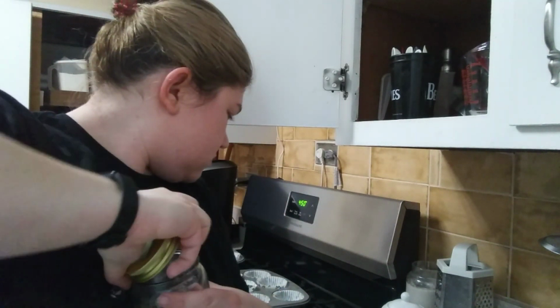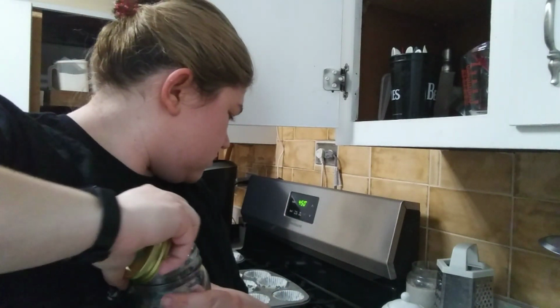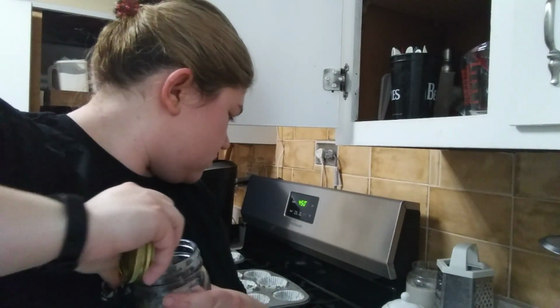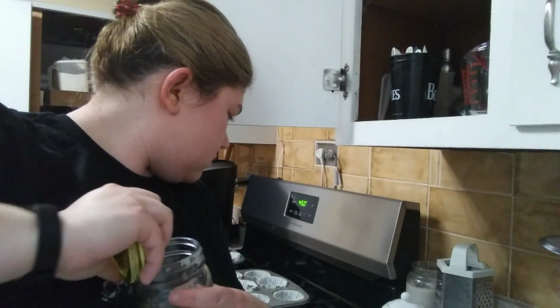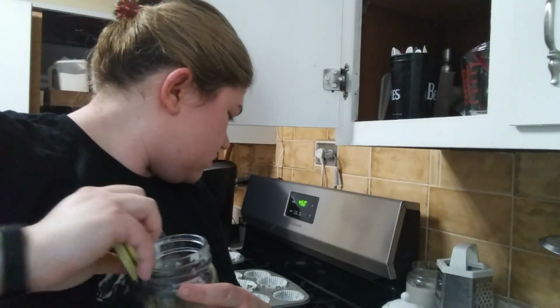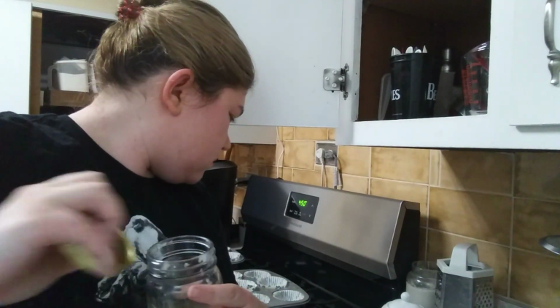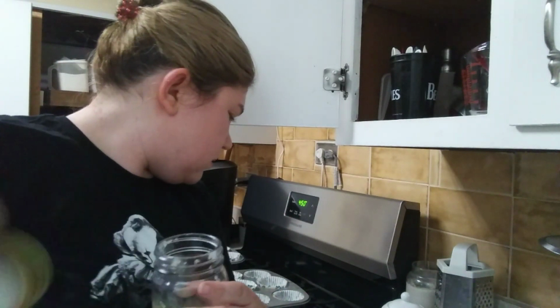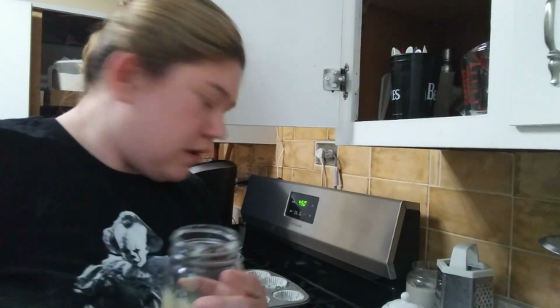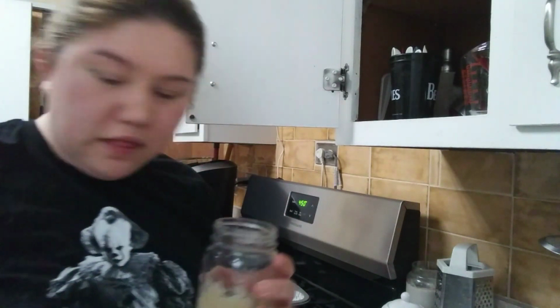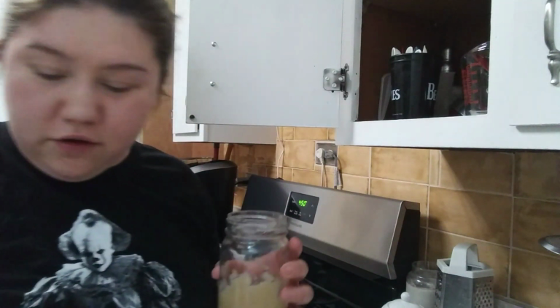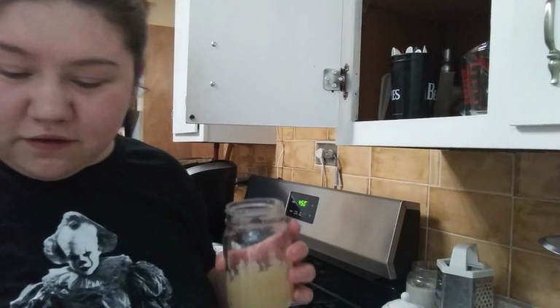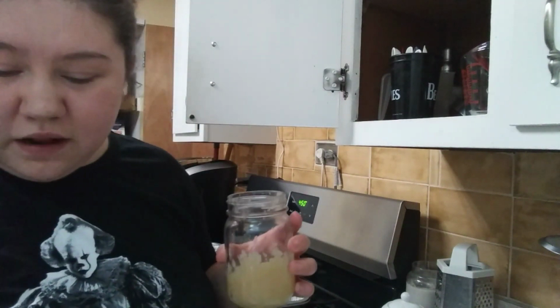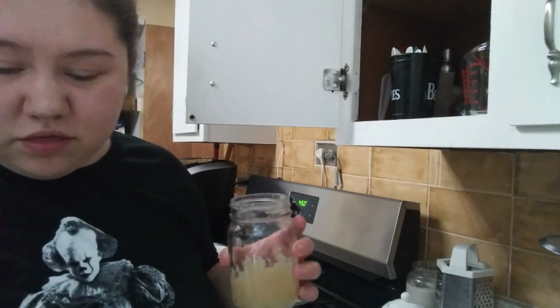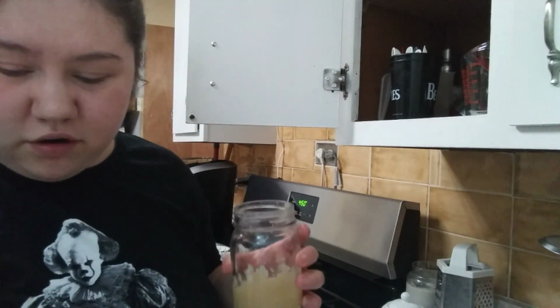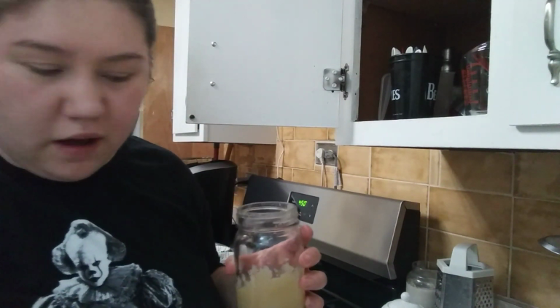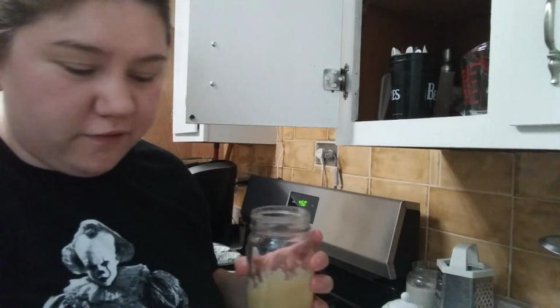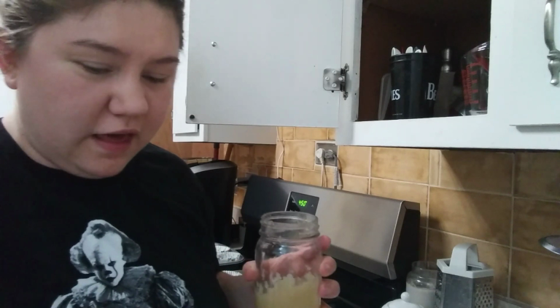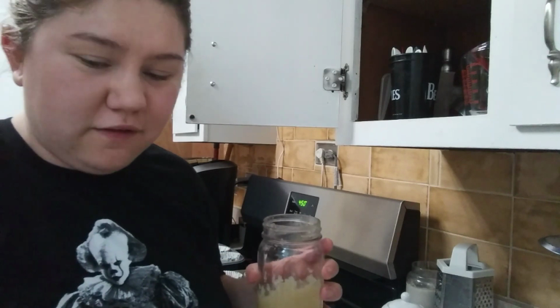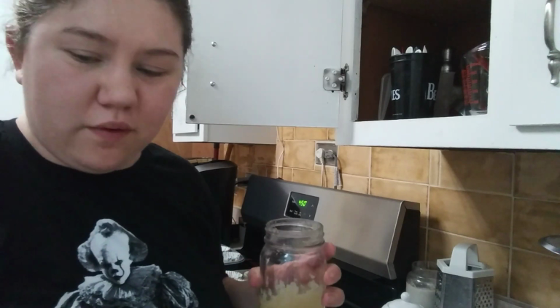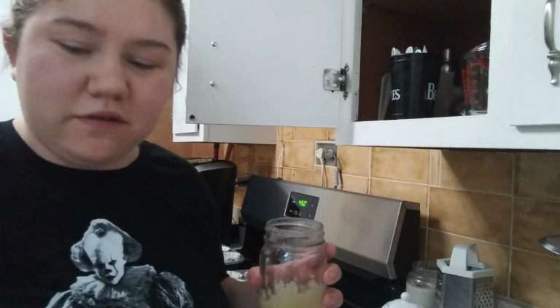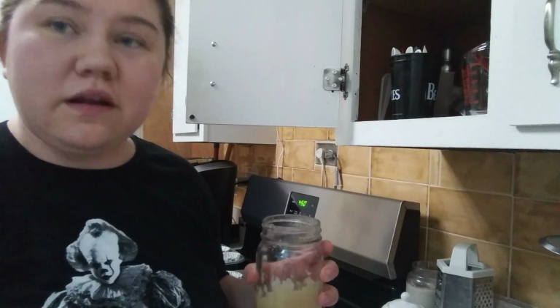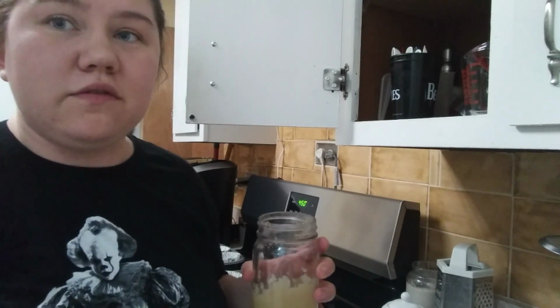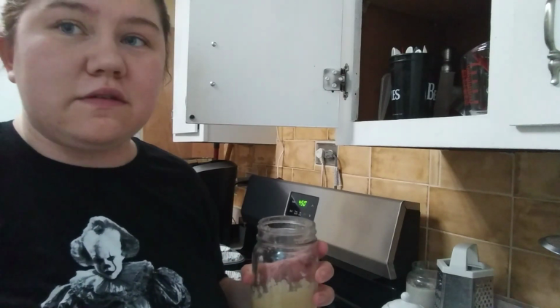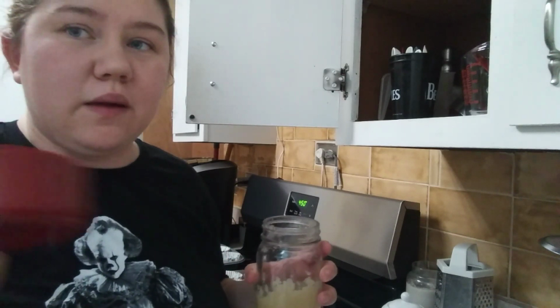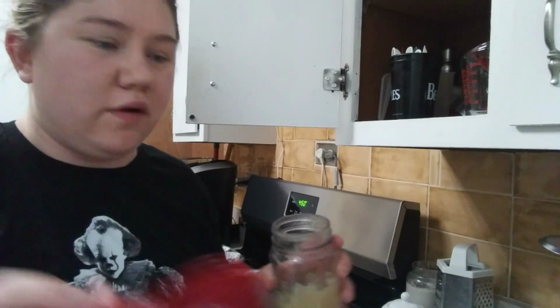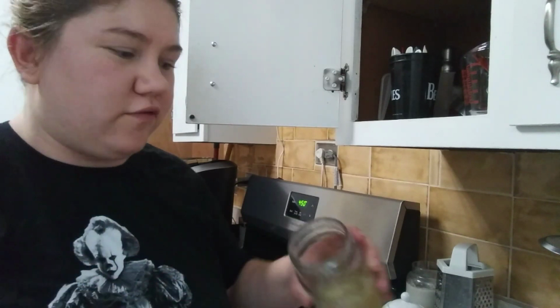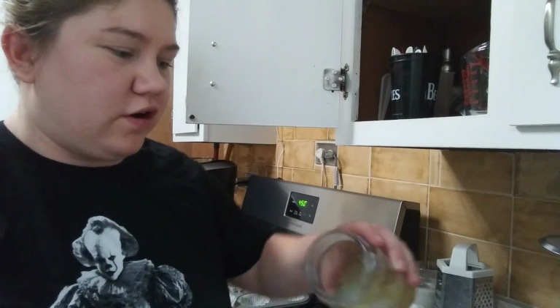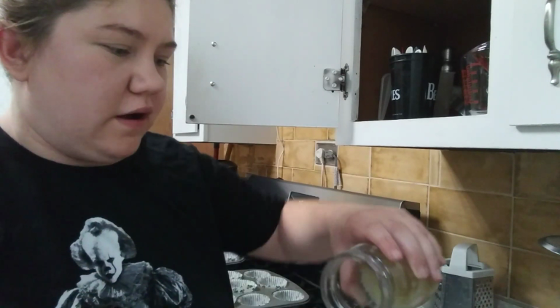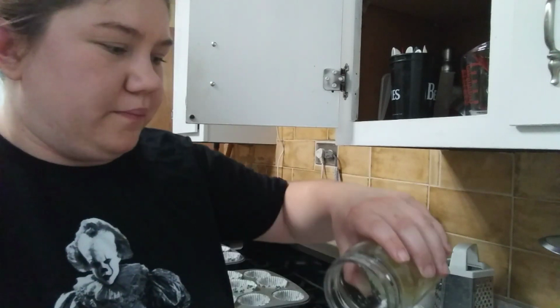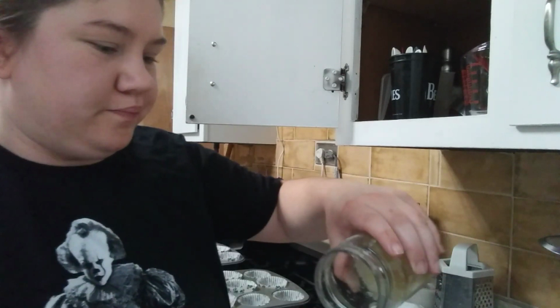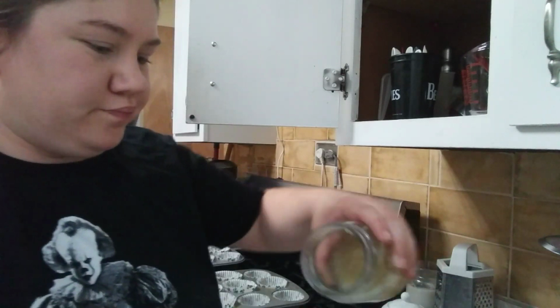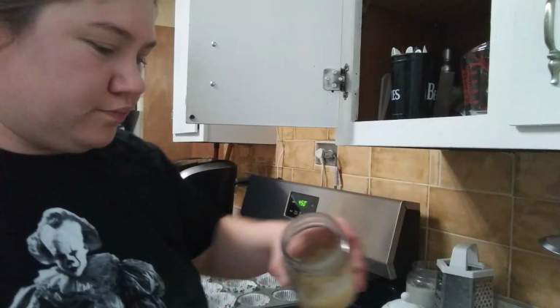You just need a third cup of applesauce, so I'm going to use the same measuring cup I used for the buttermilk.